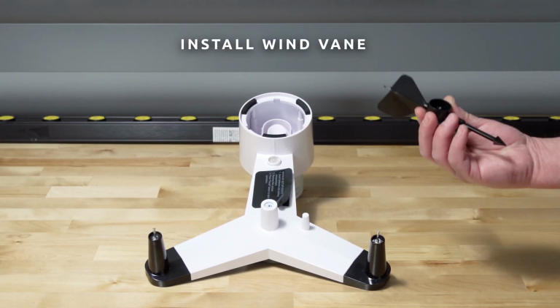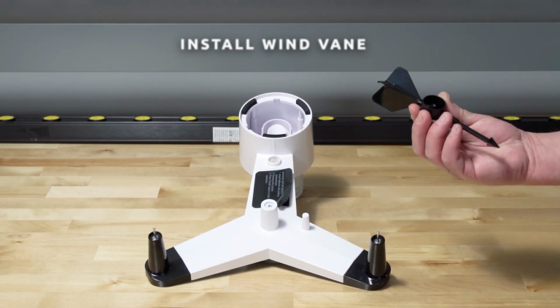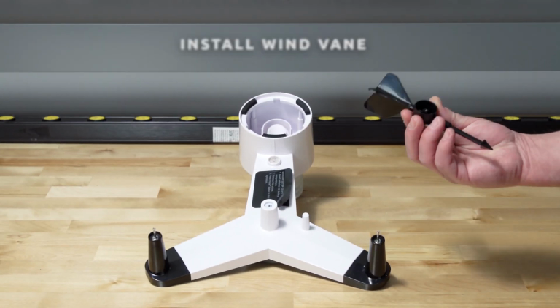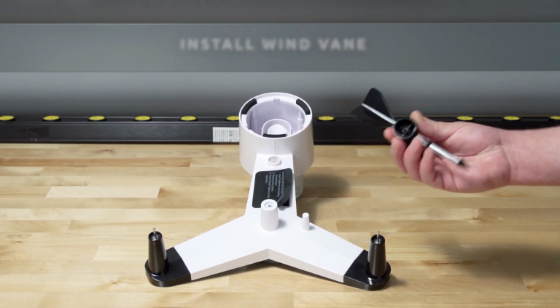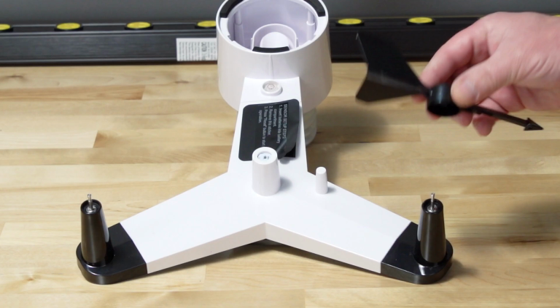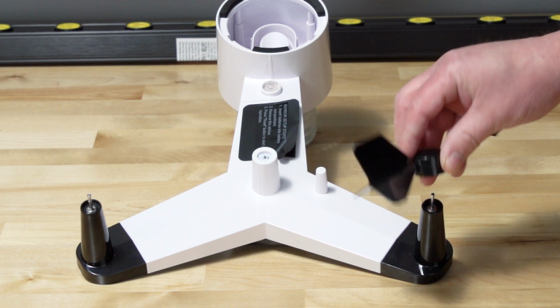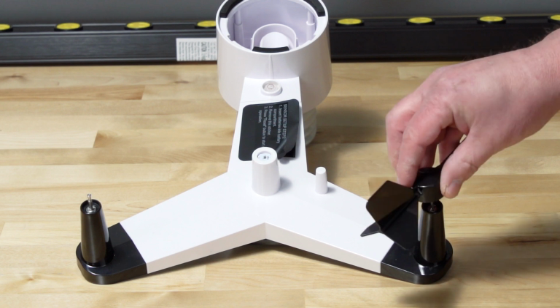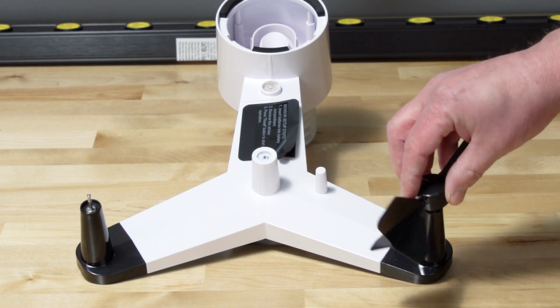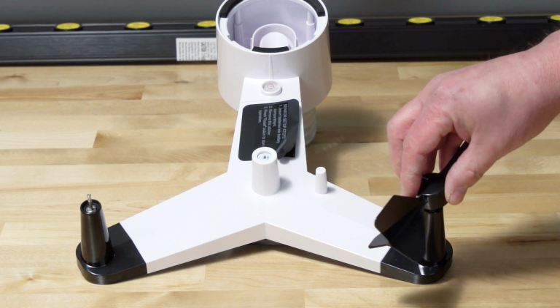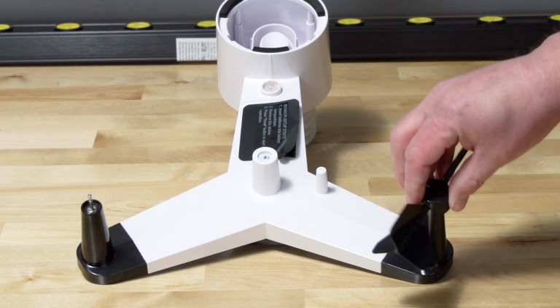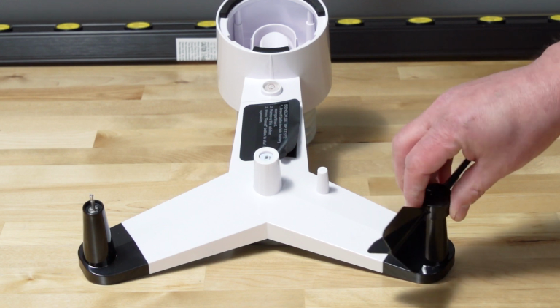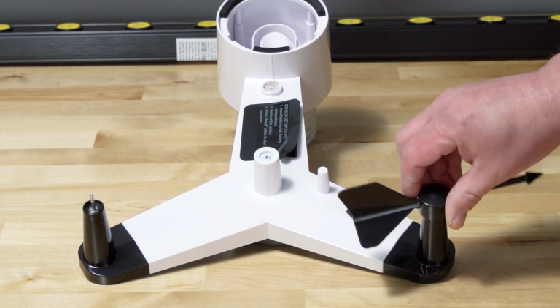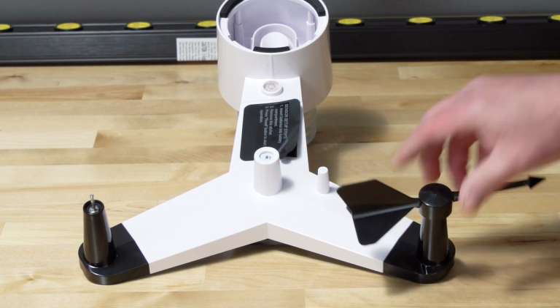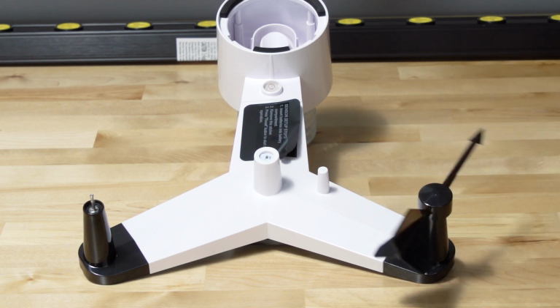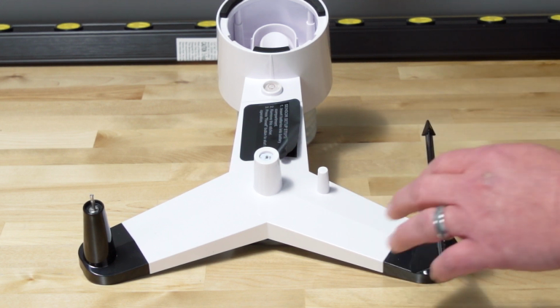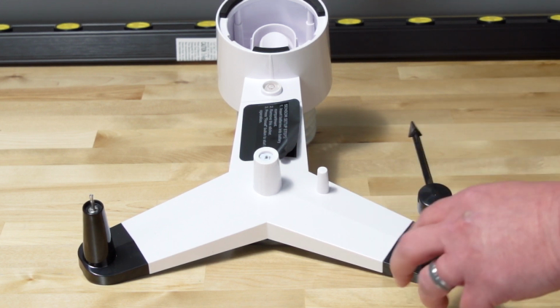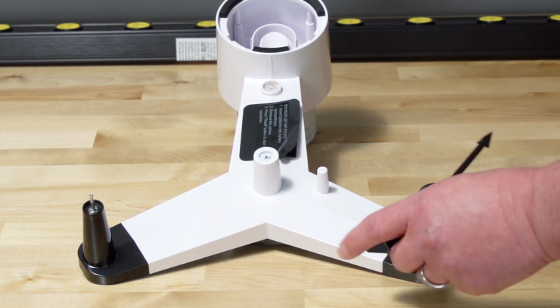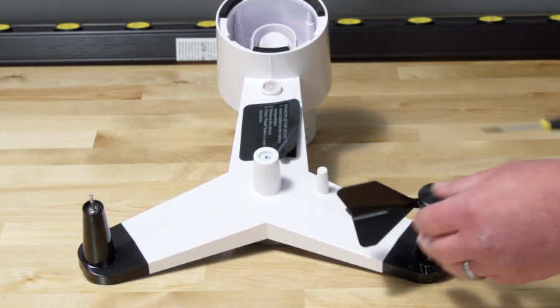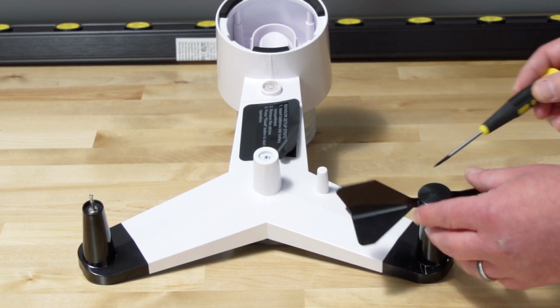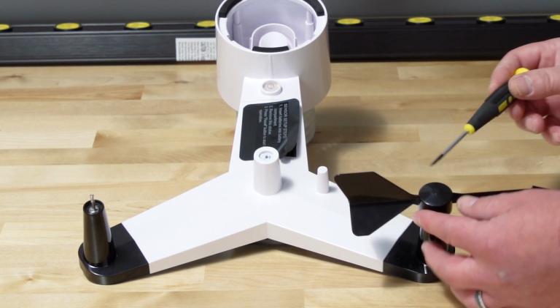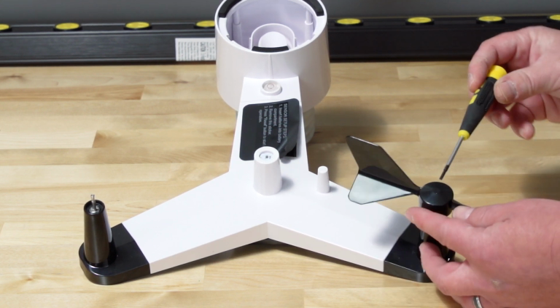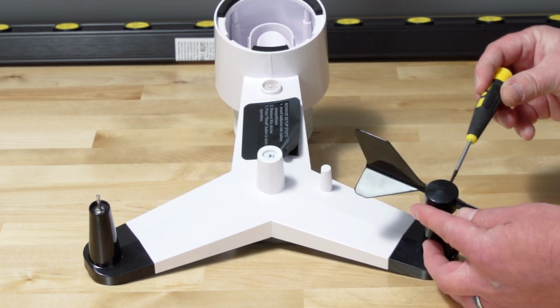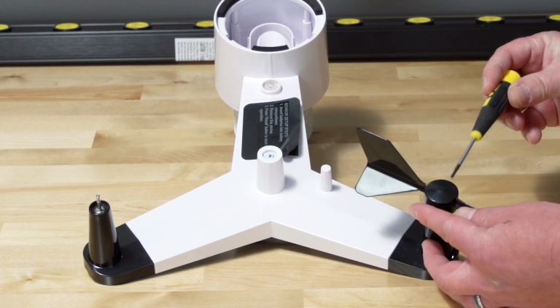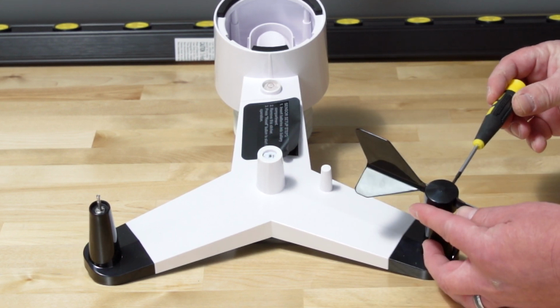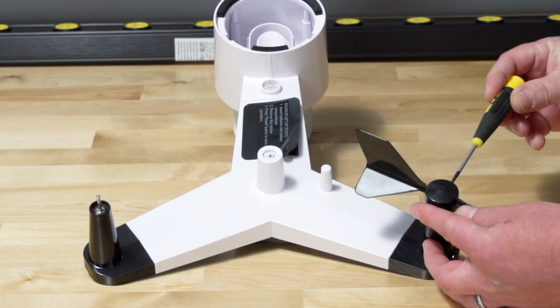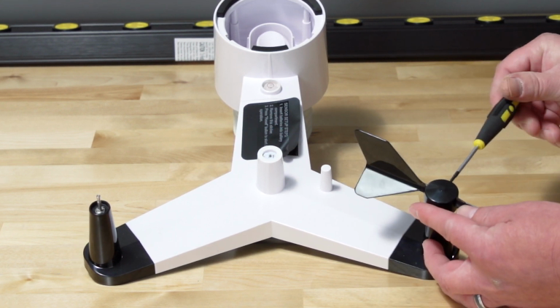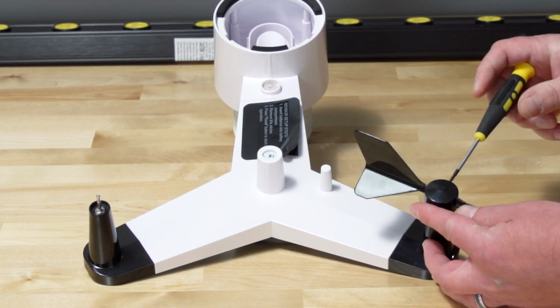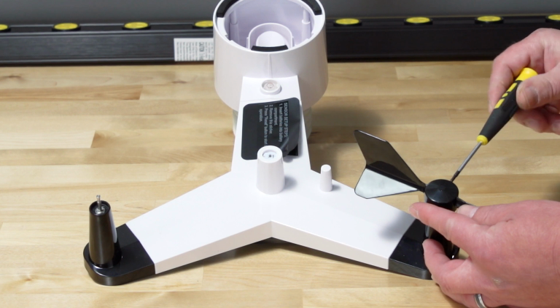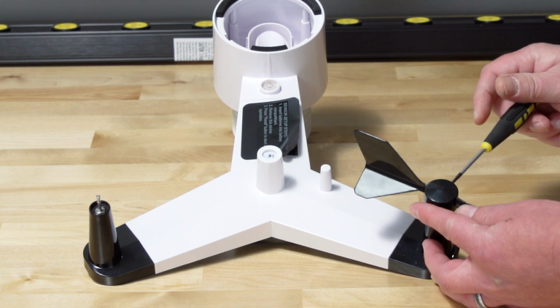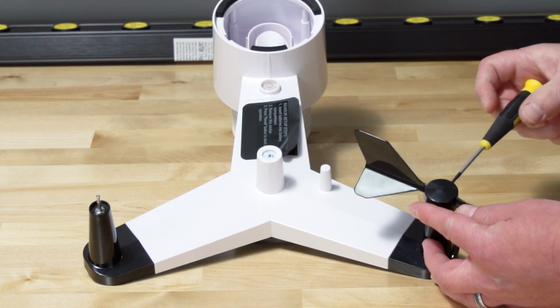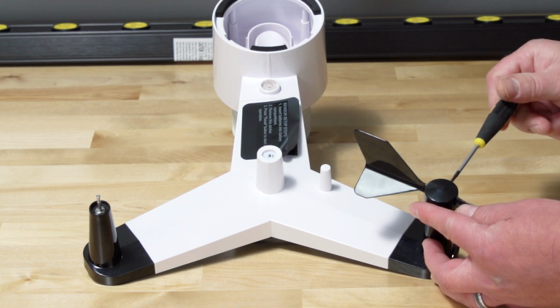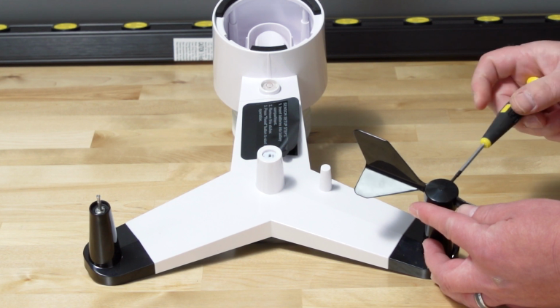Back out the set screw first, then slide the vane onto the shaft. Tighten the set screw with a precision screwdriver.